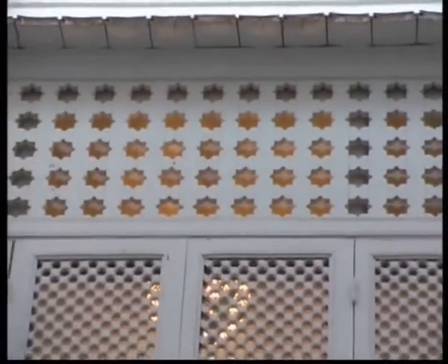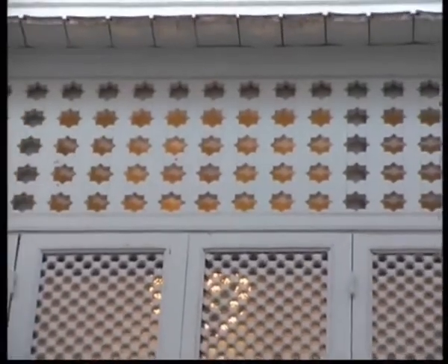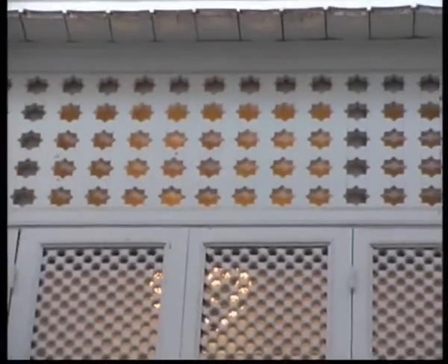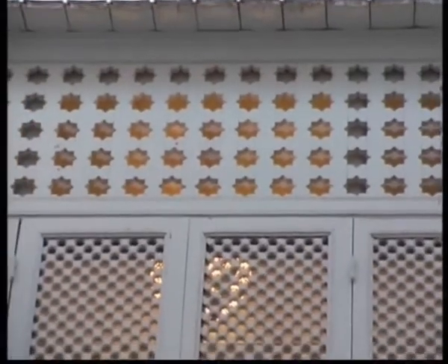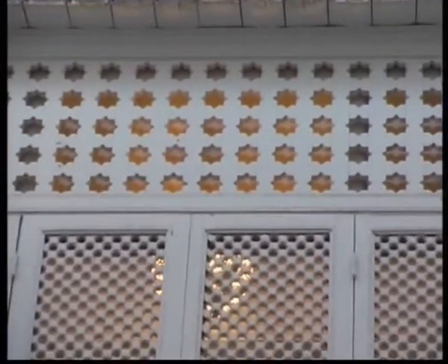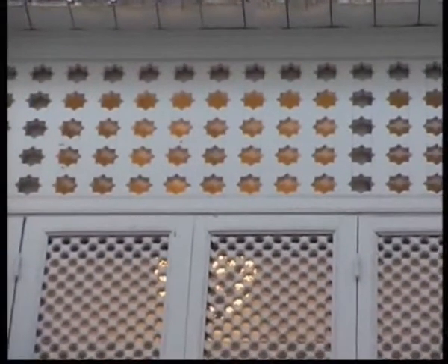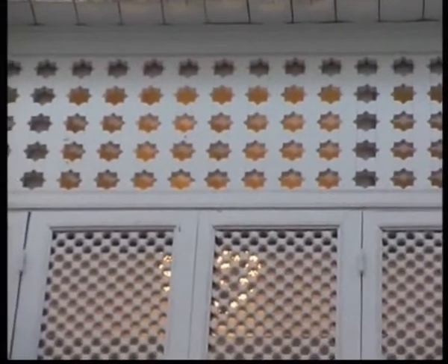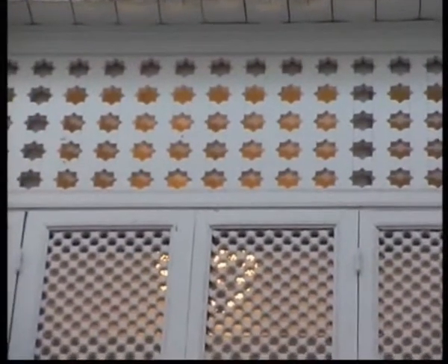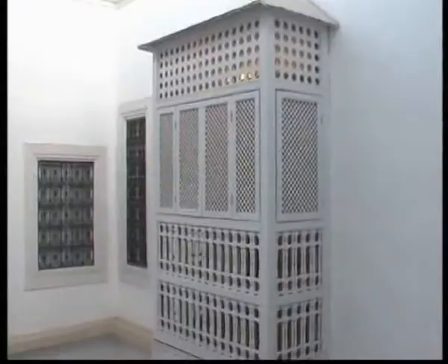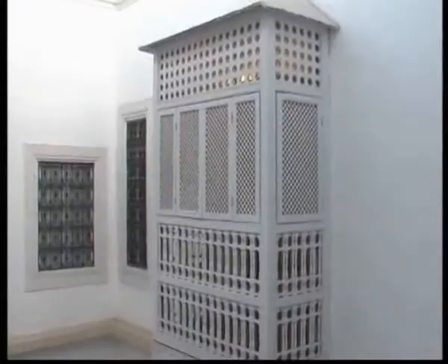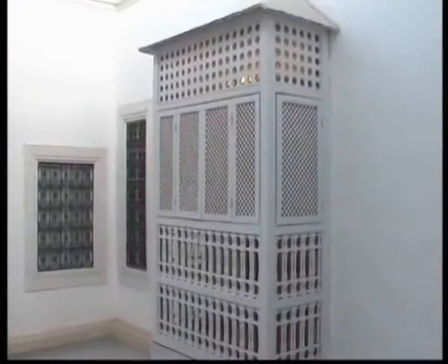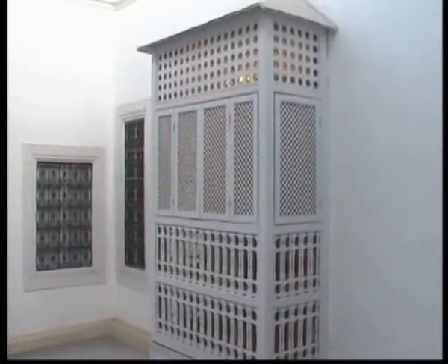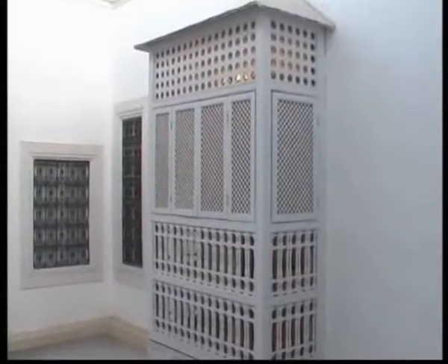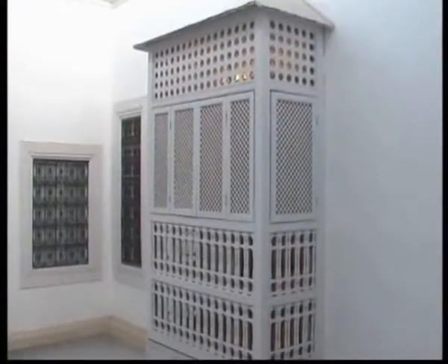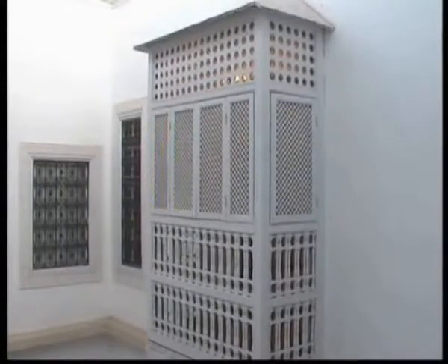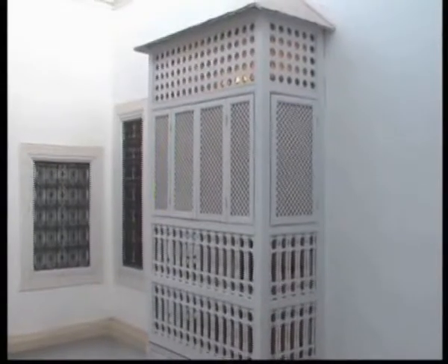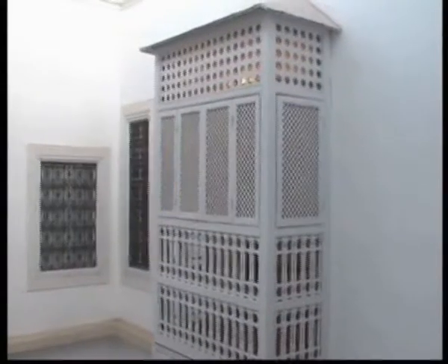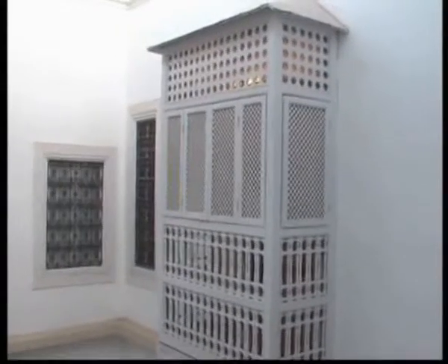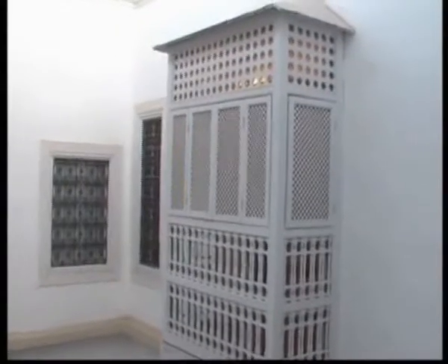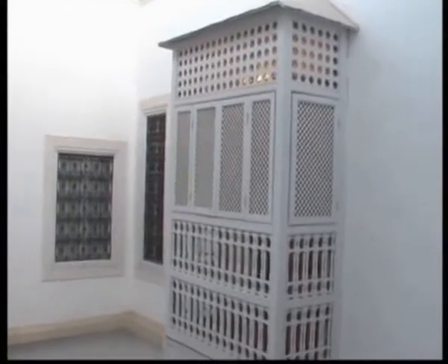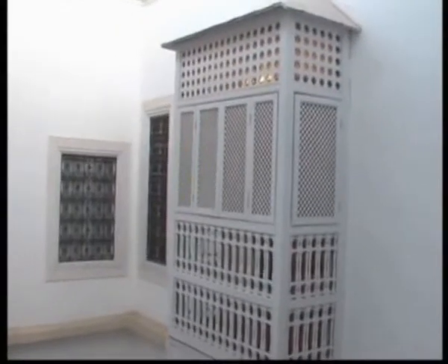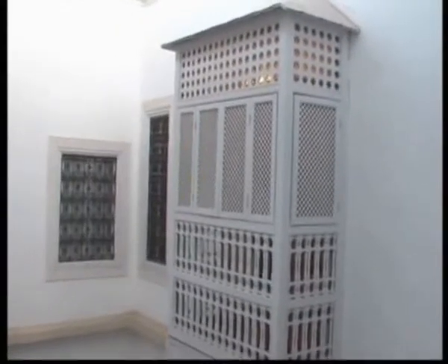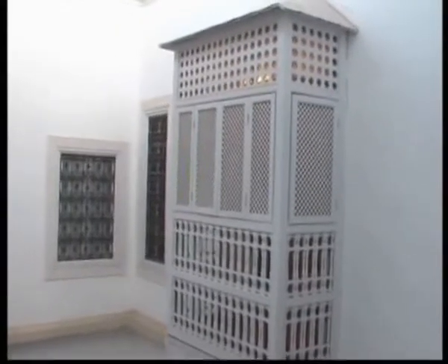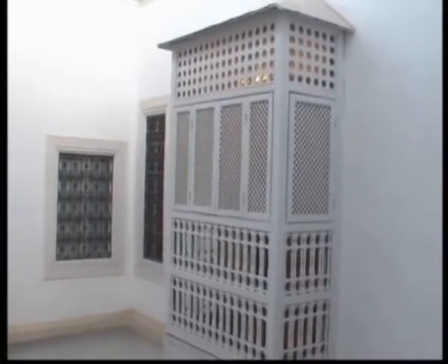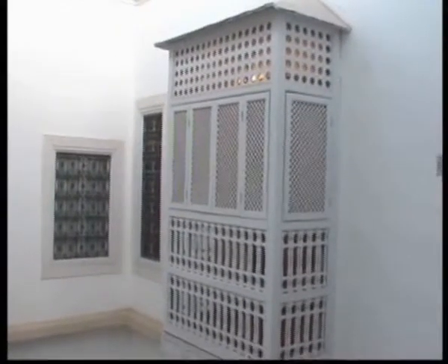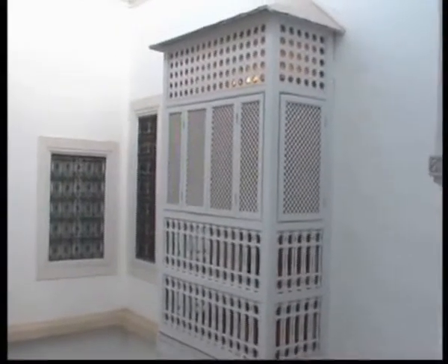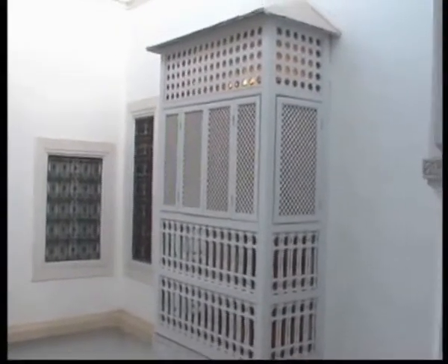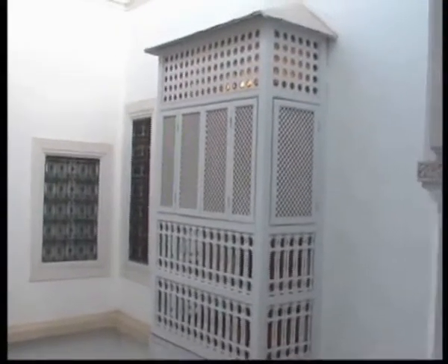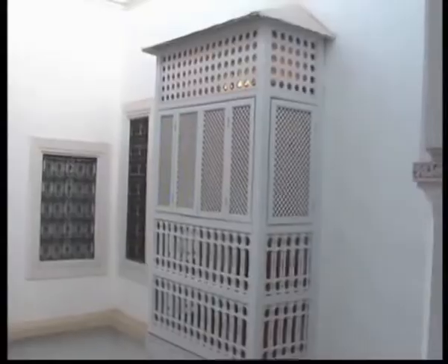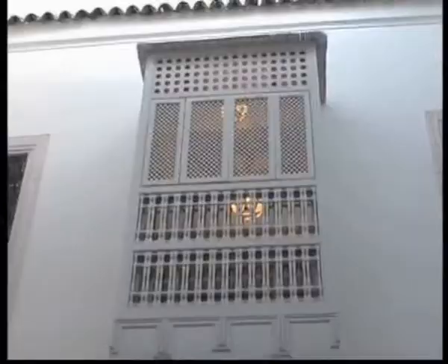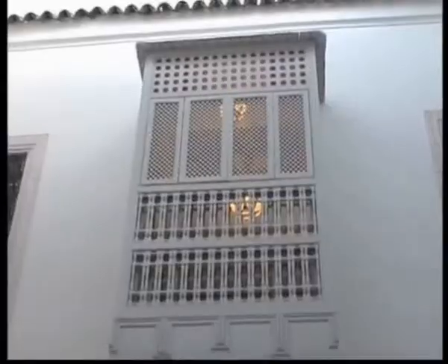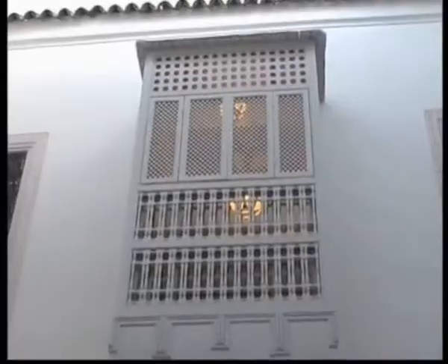These were traditionally used so that the women could look out, but no one else could look in.